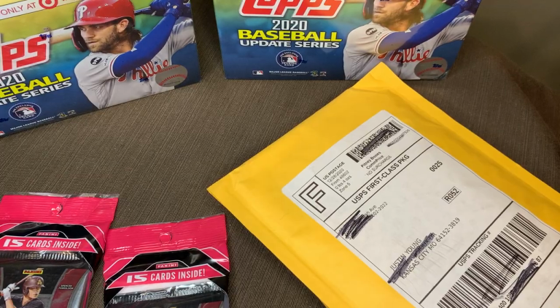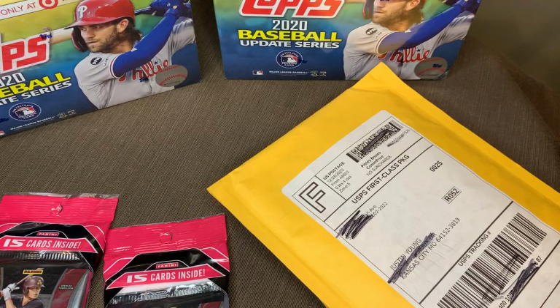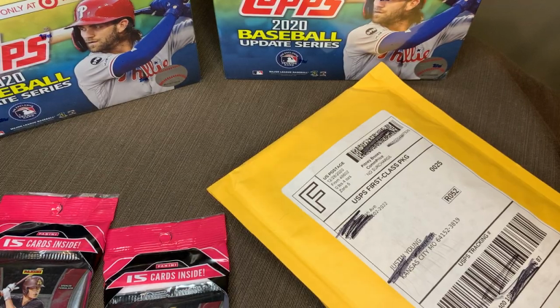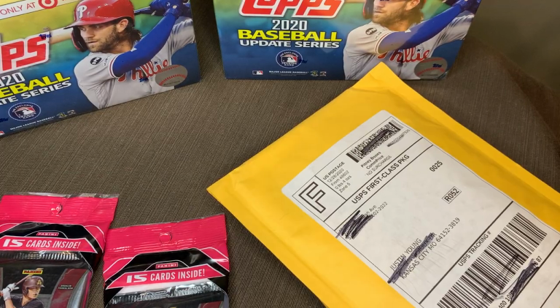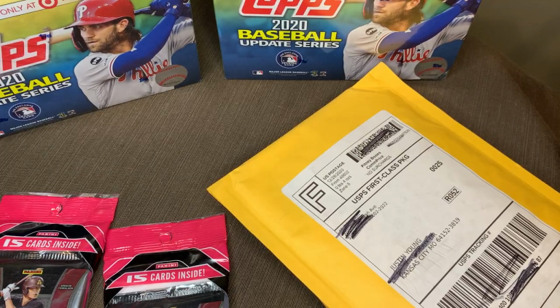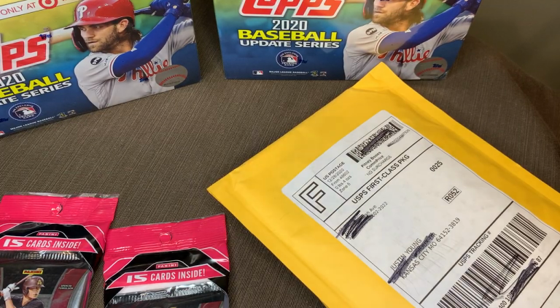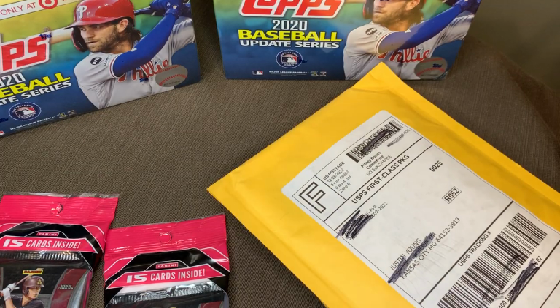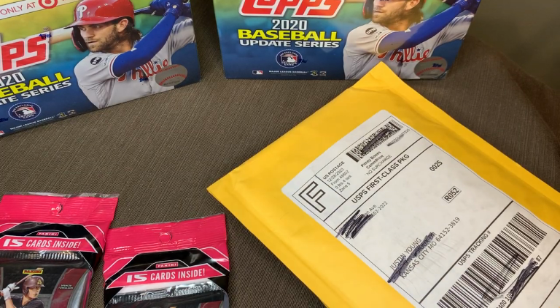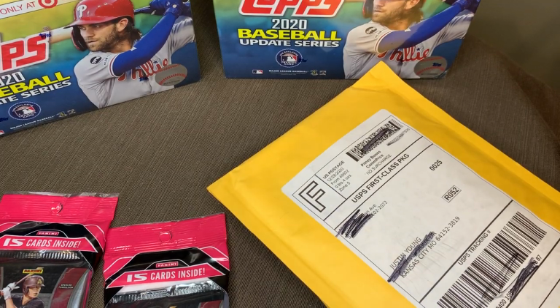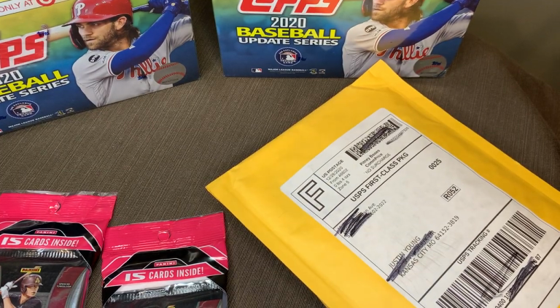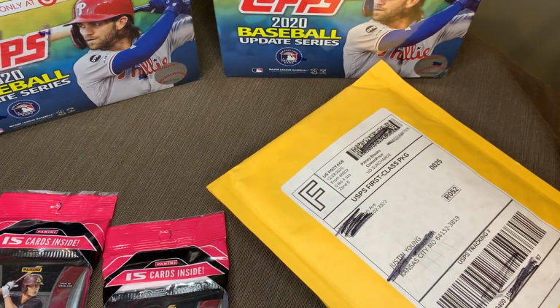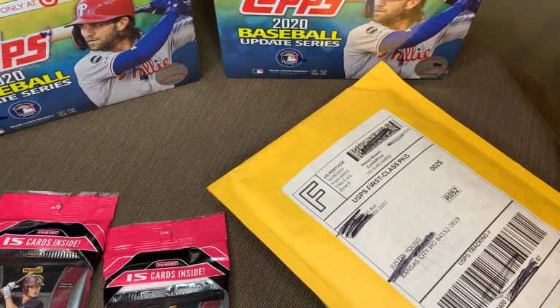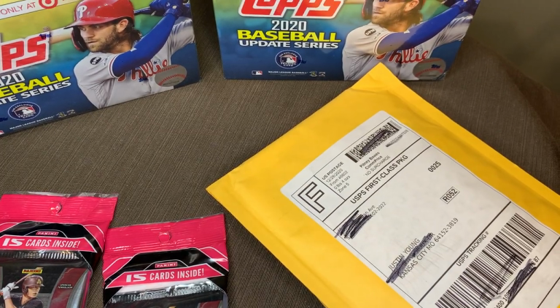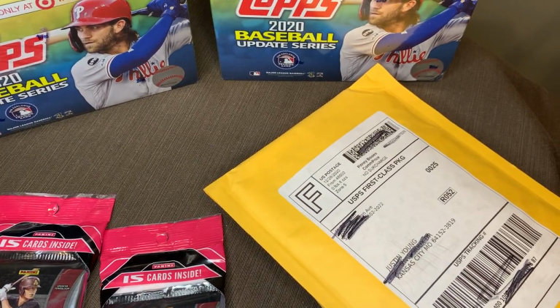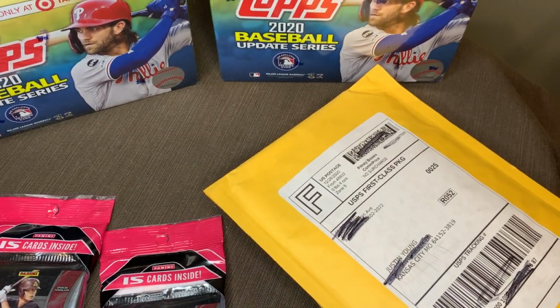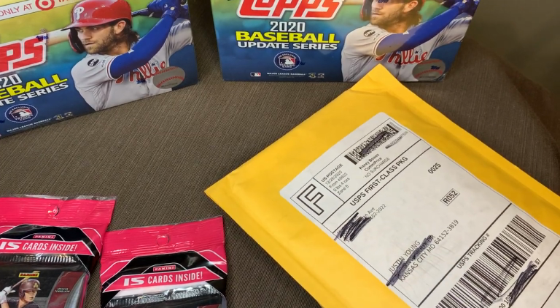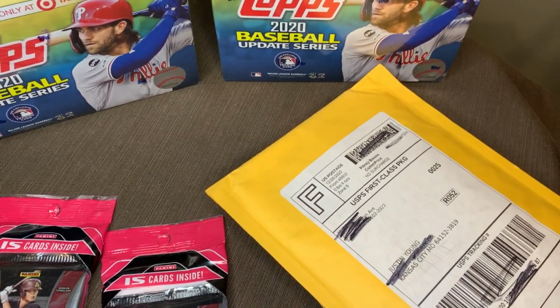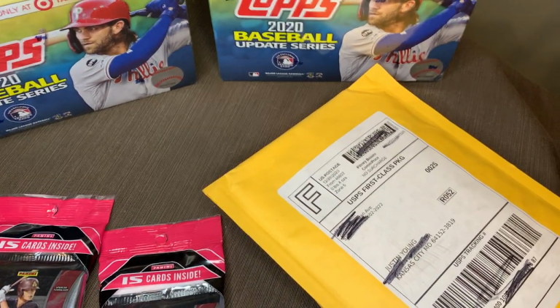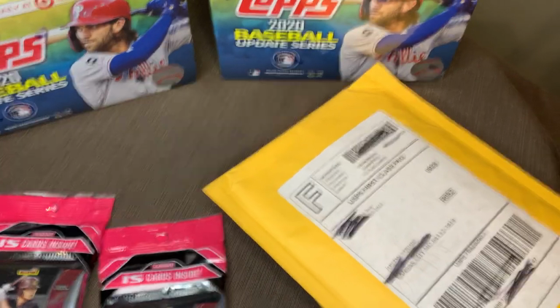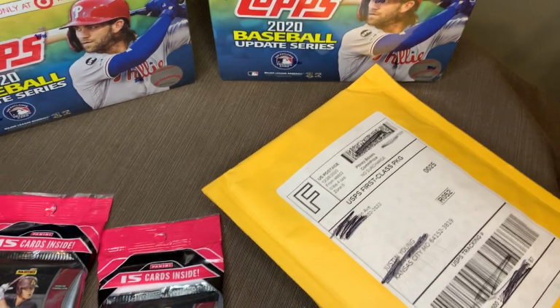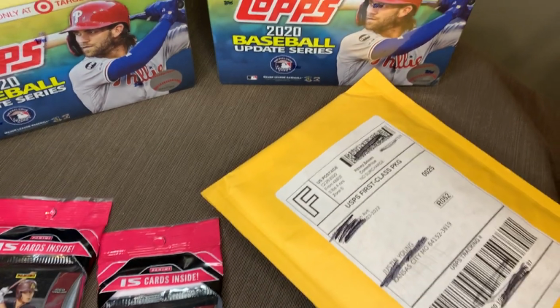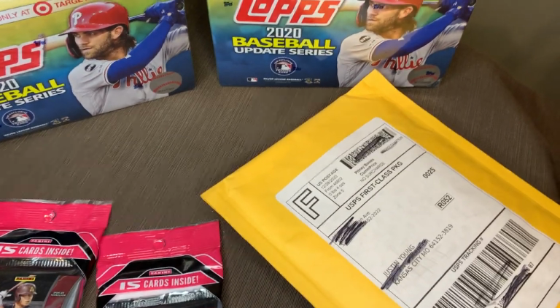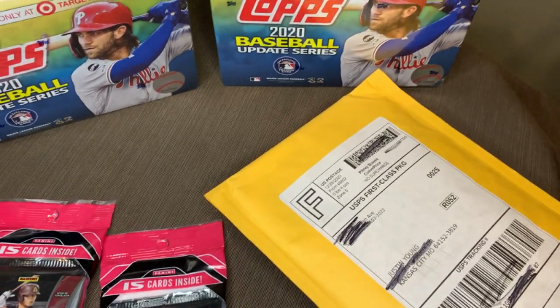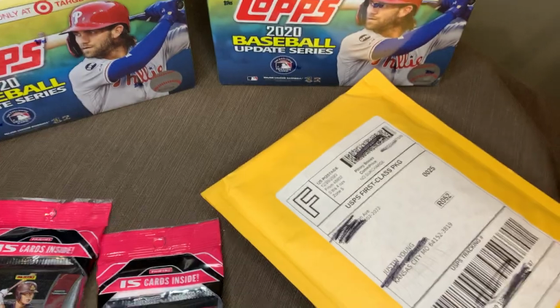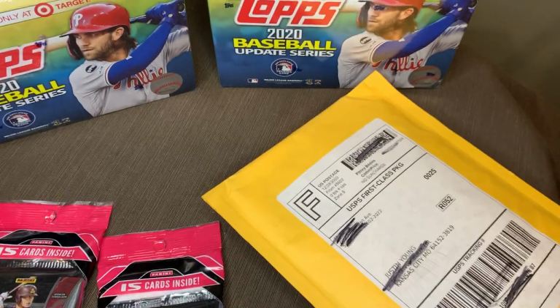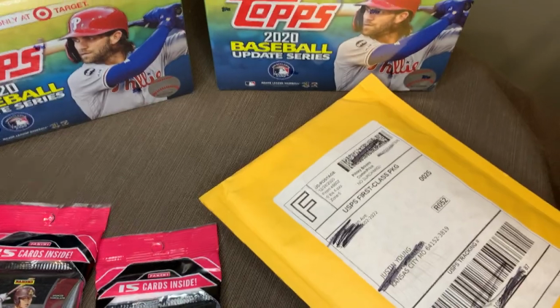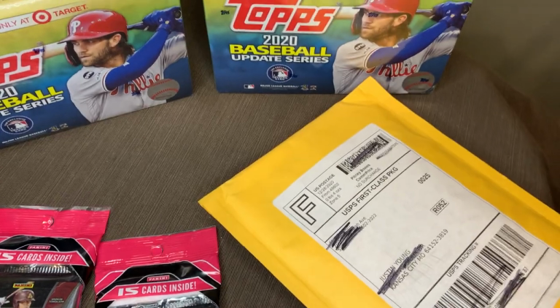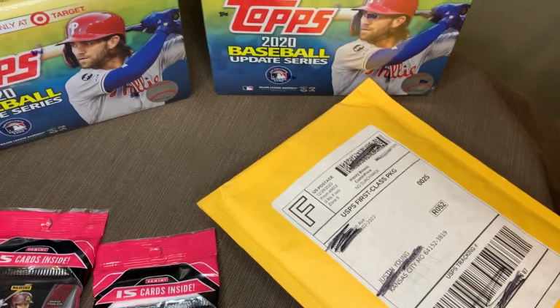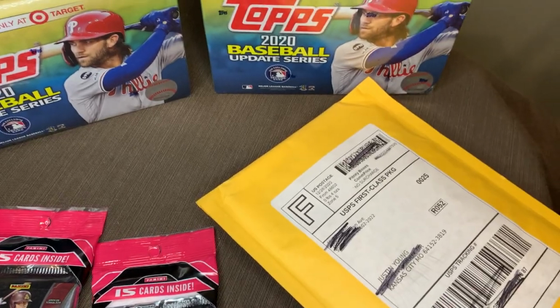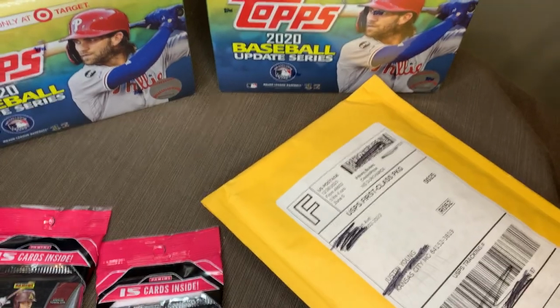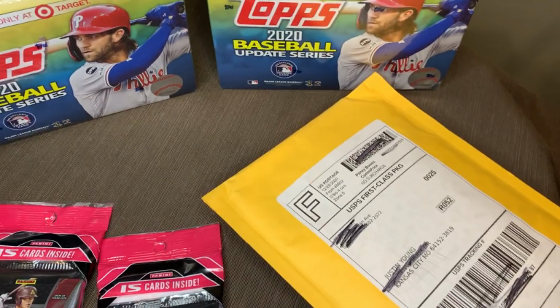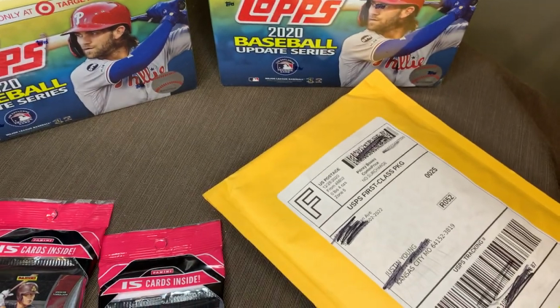Good evening, ladies and gentlemen, boys and girls. Welcome to the show — a card opening show.